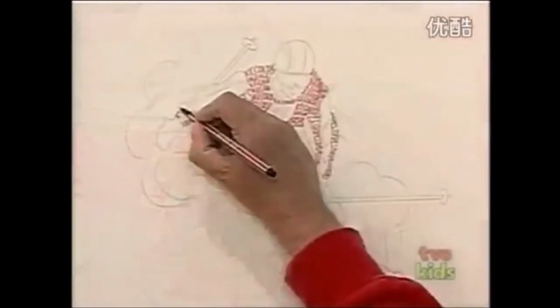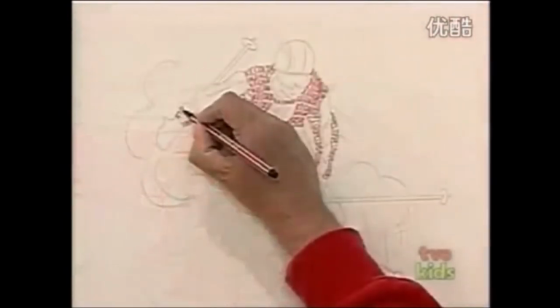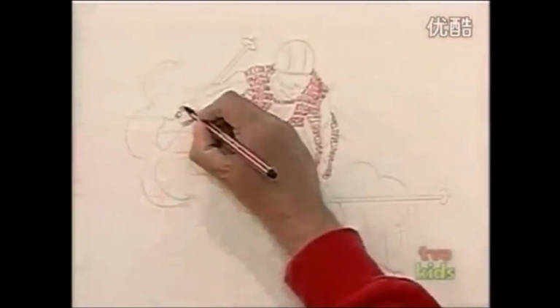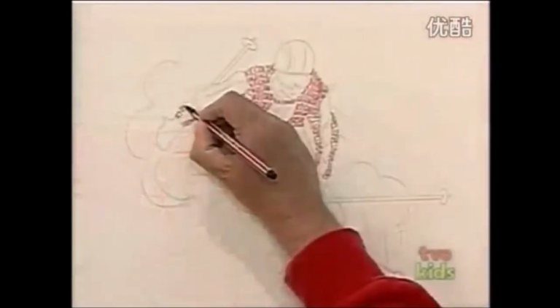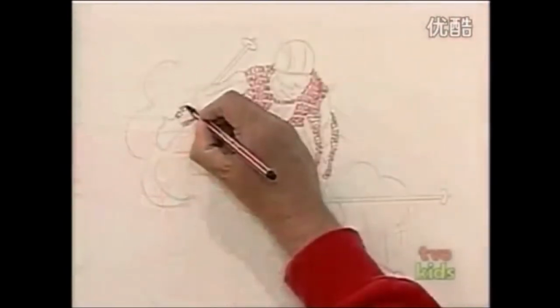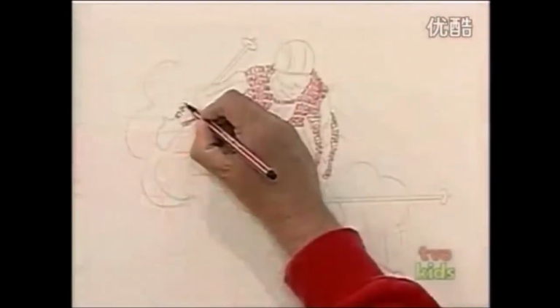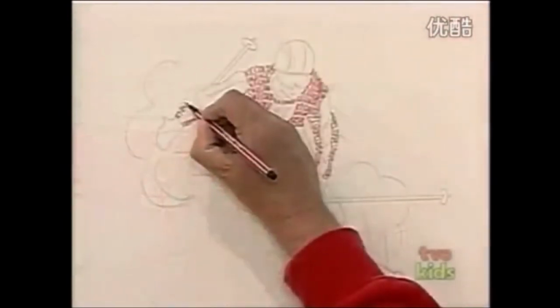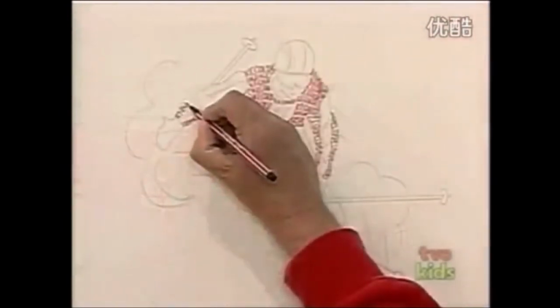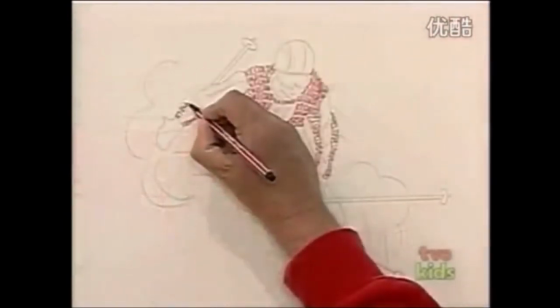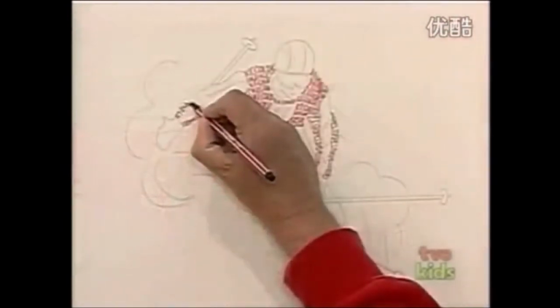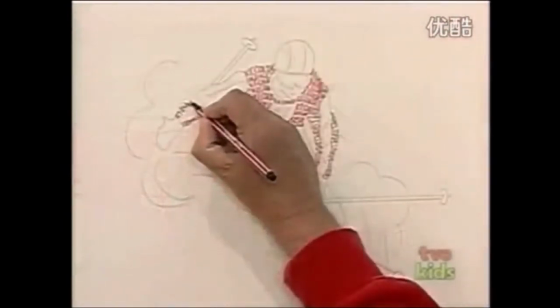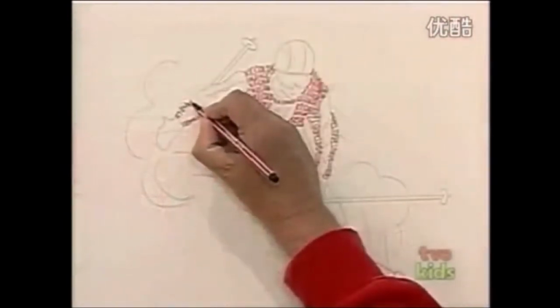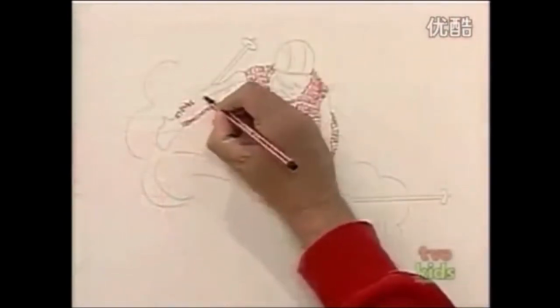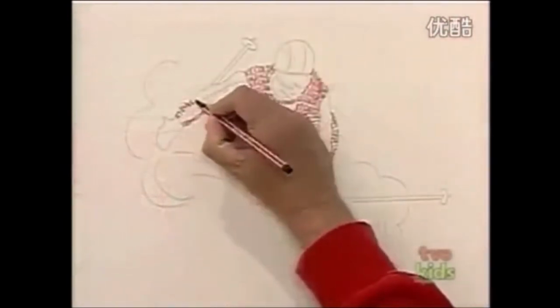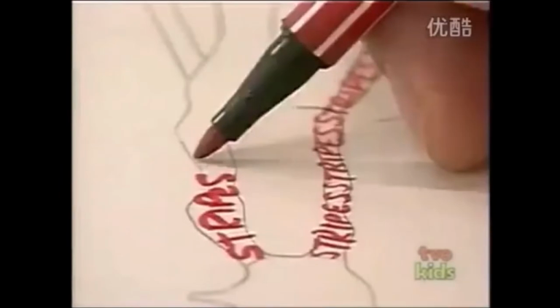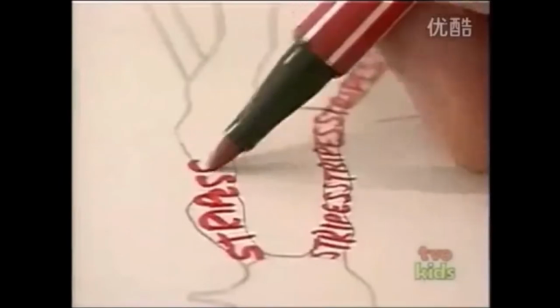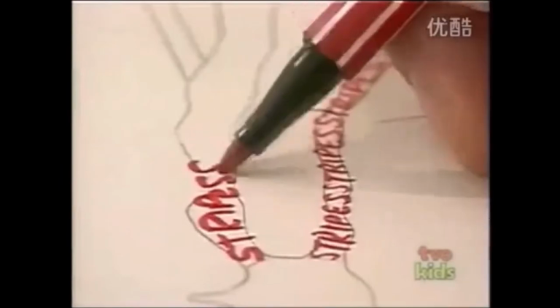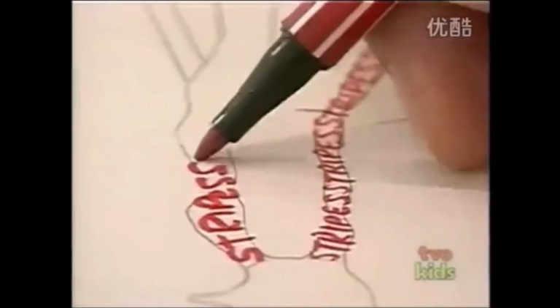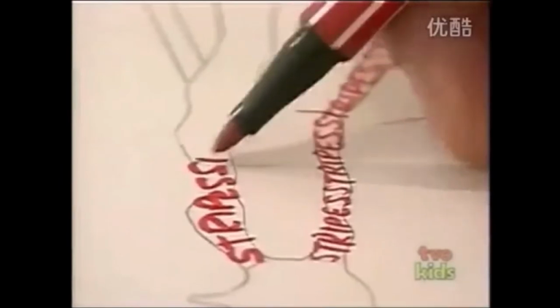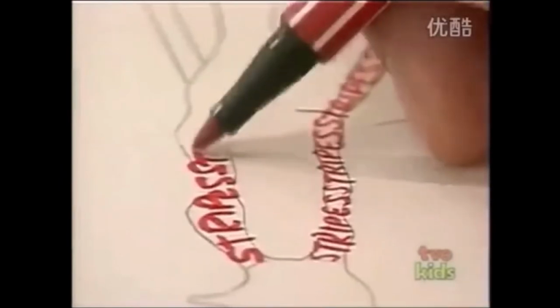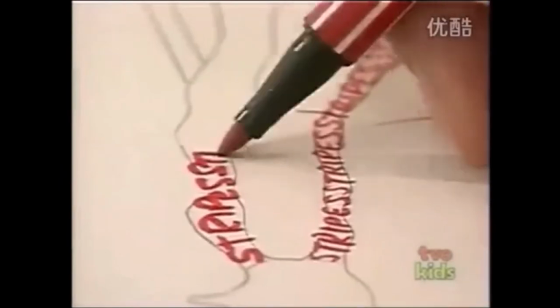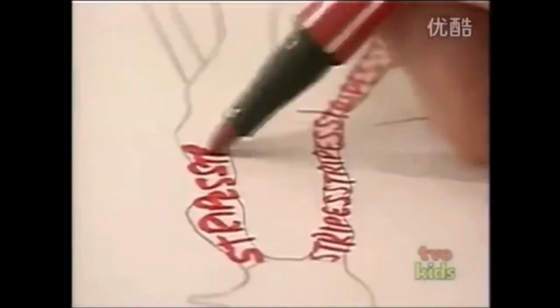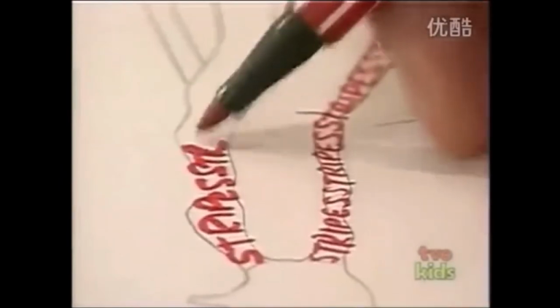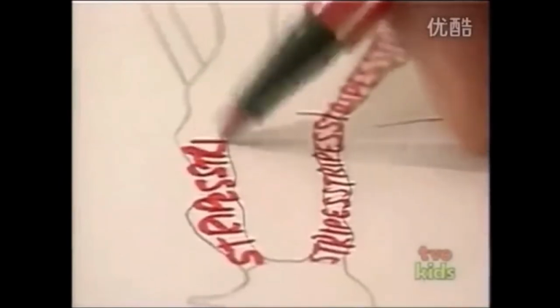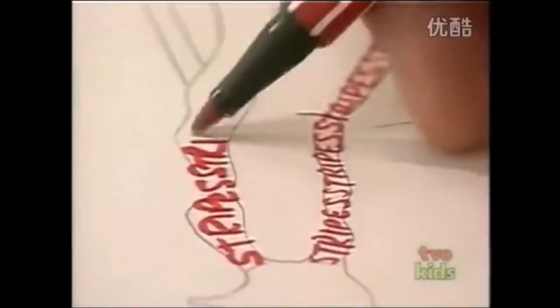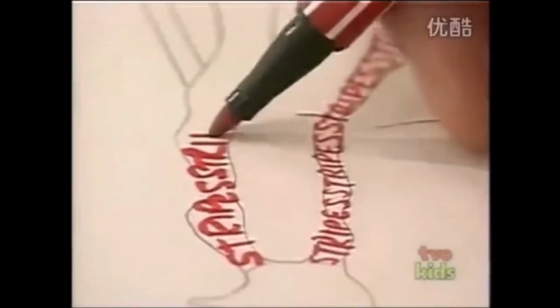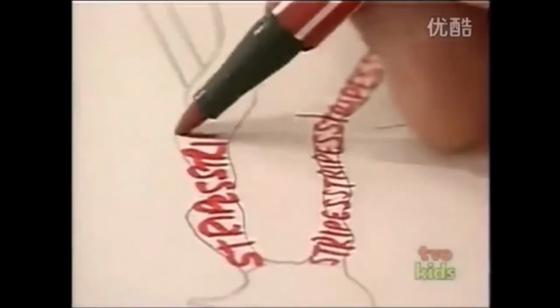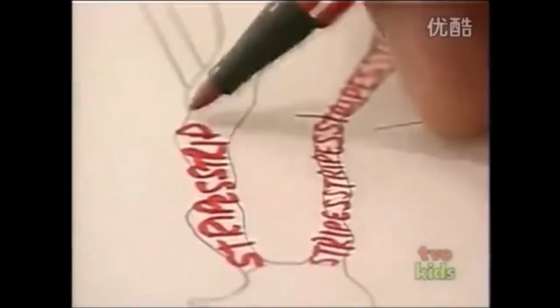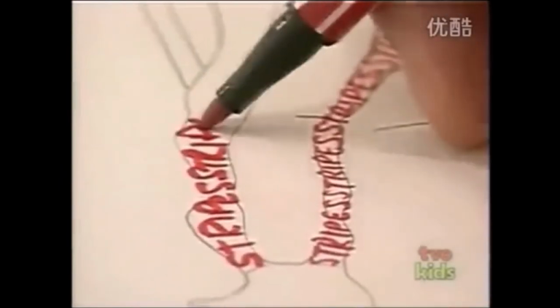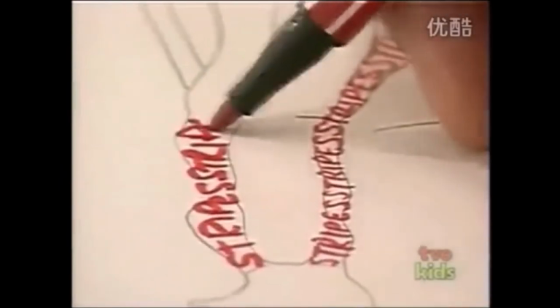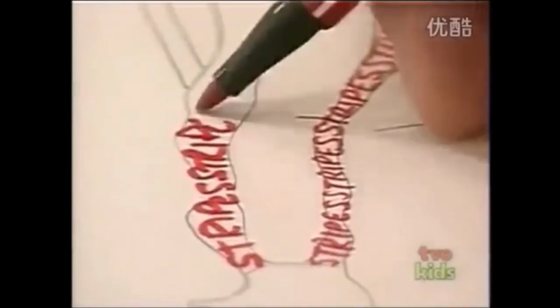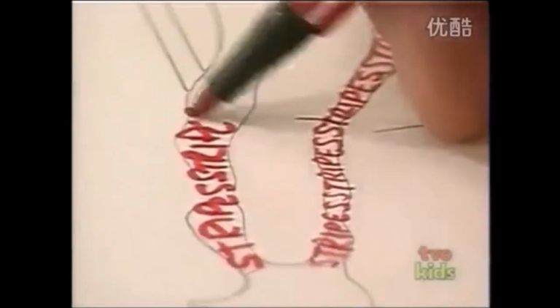For the sleeve, I'm going to write stripes. In it goes - stripes, stripes, stripes.